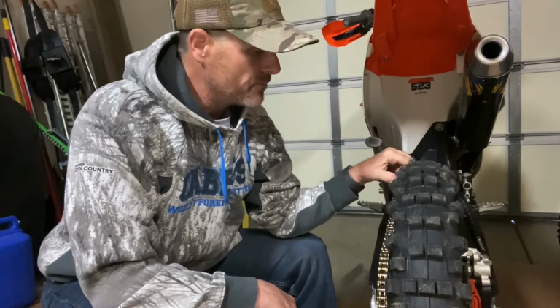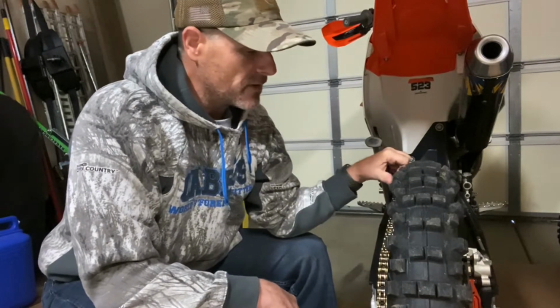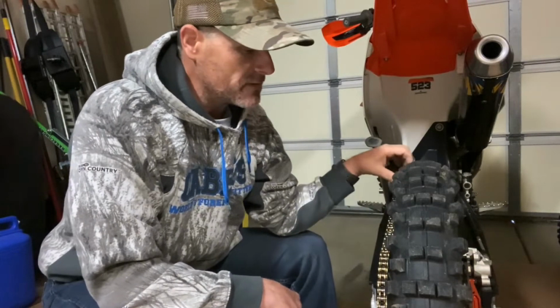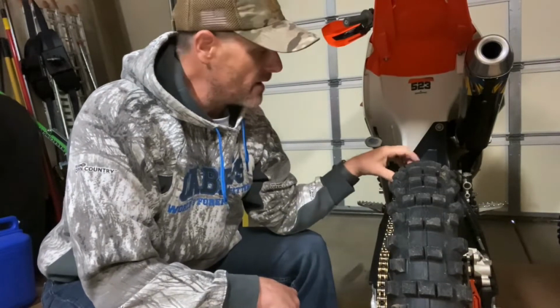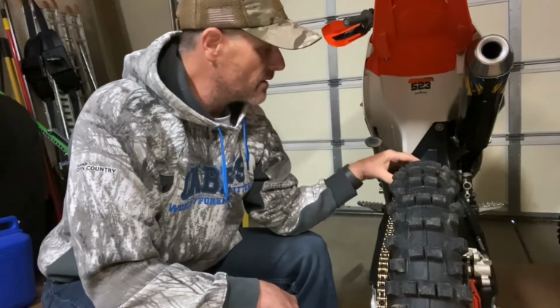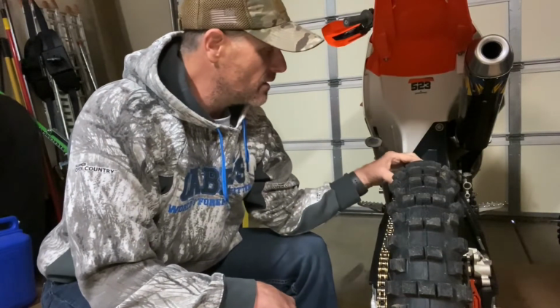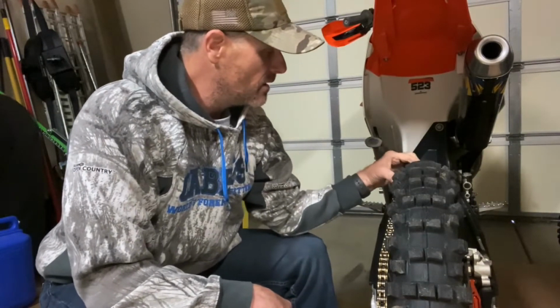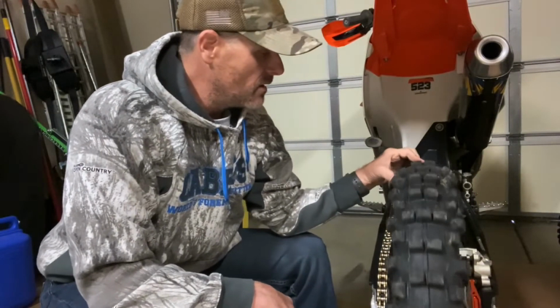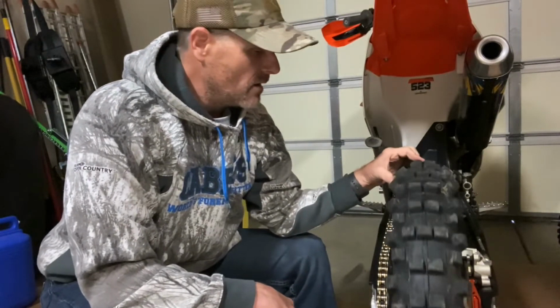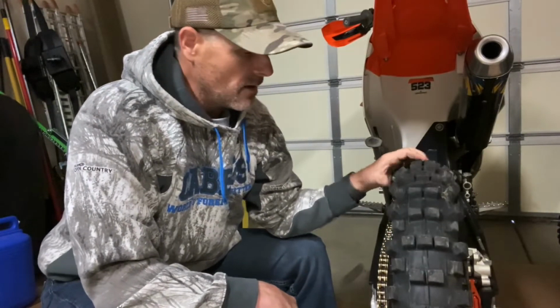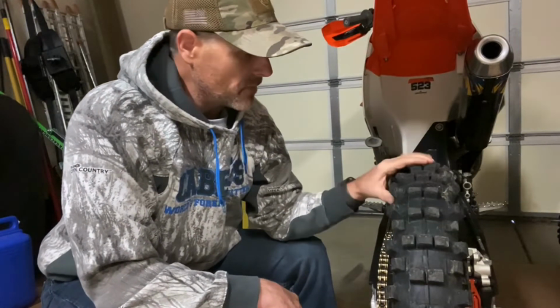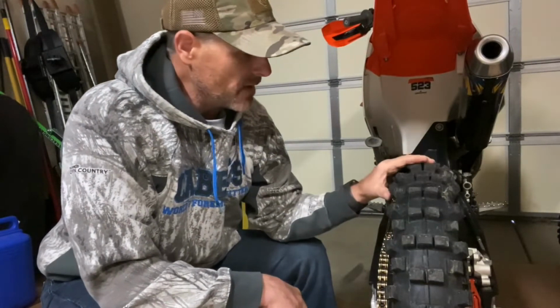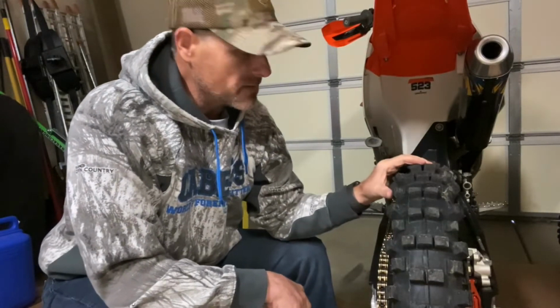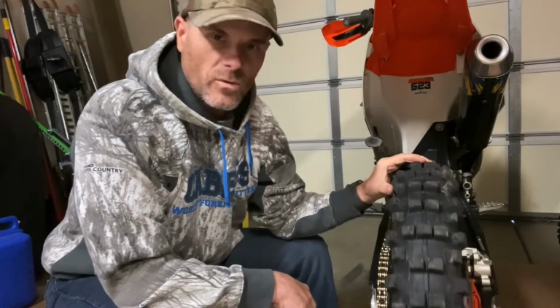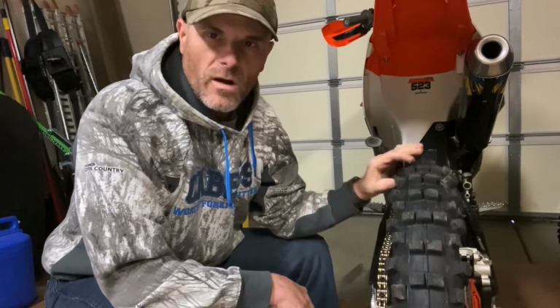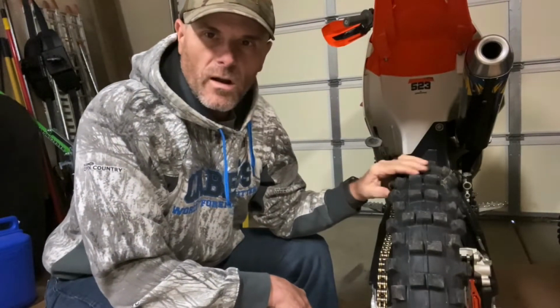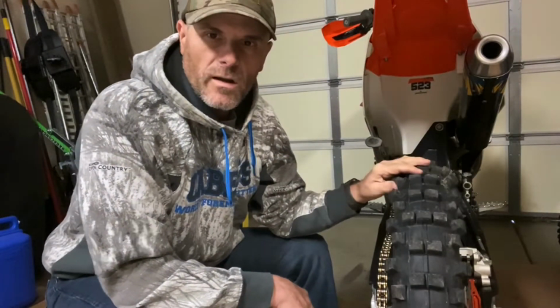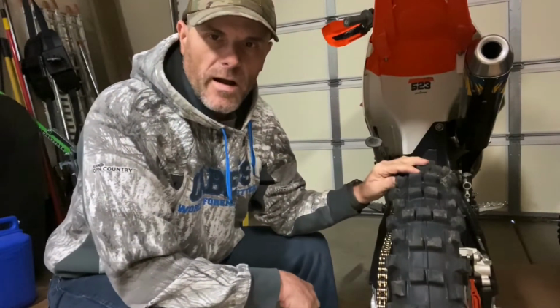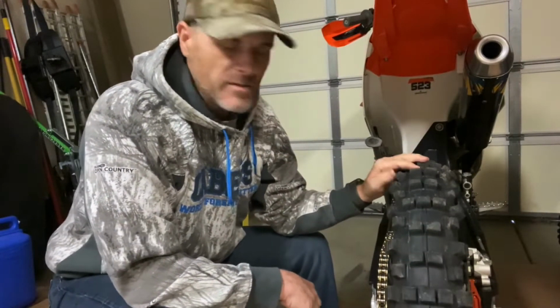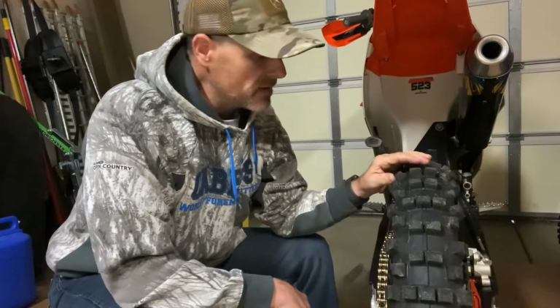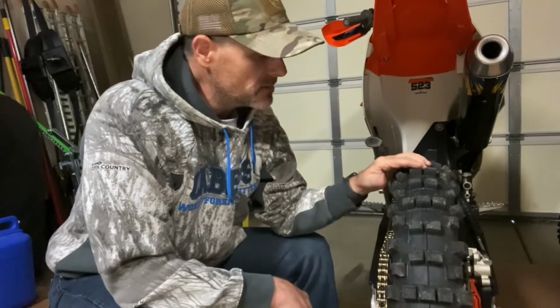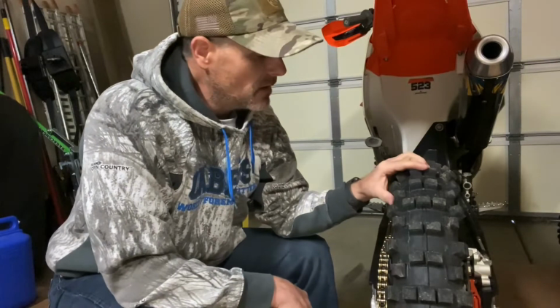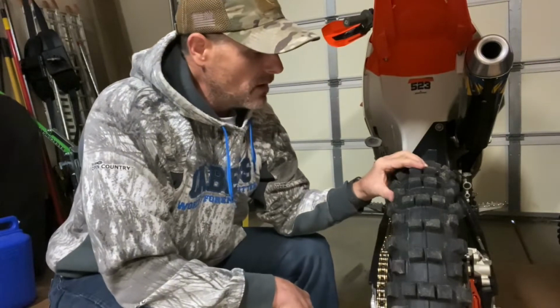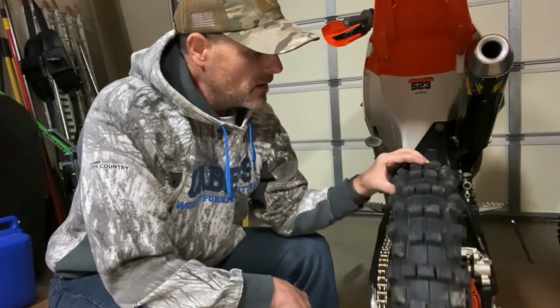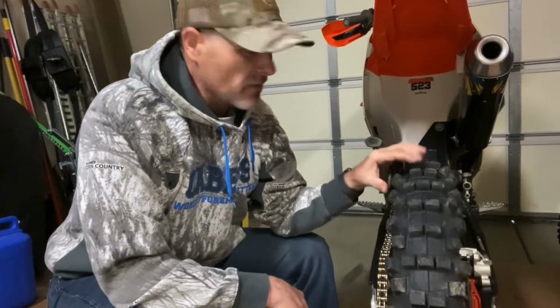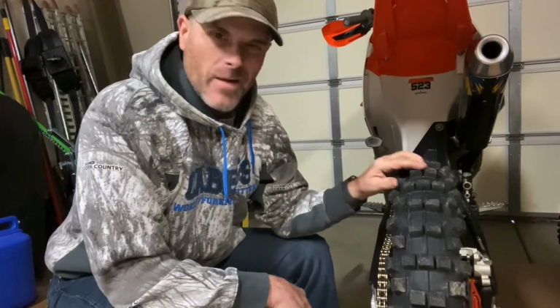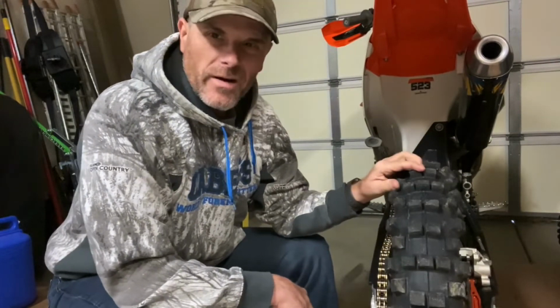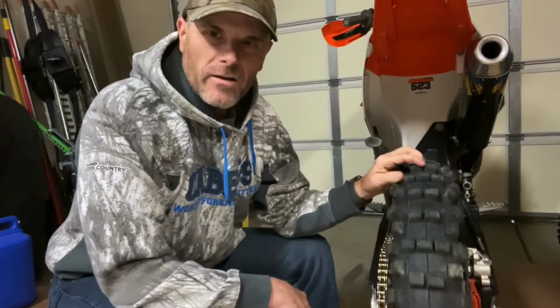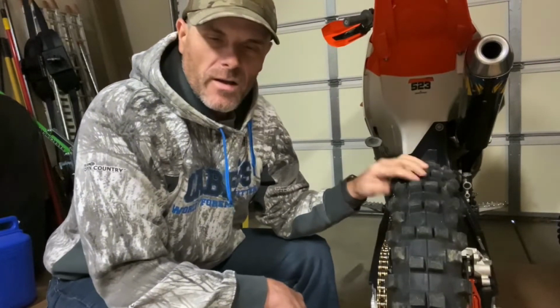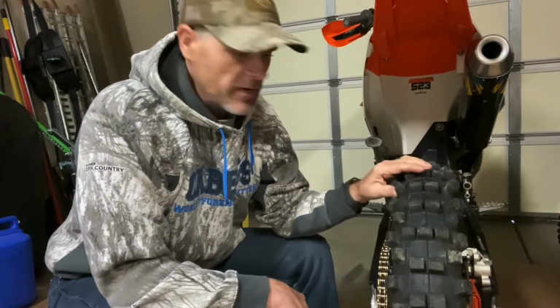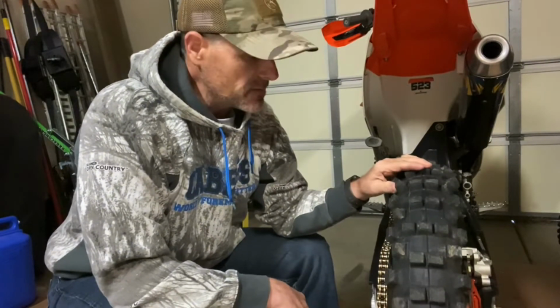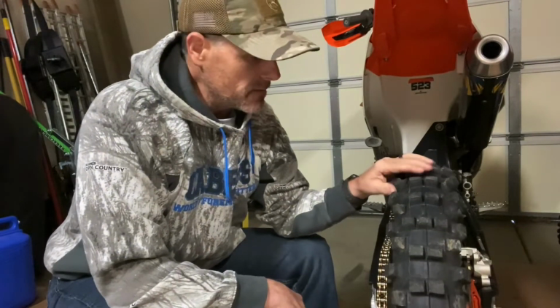I think this tire for me just doesn't work that well at higher speeds for the type of riding I do, the type of racing that I do.